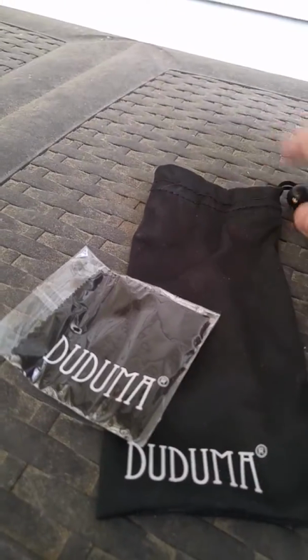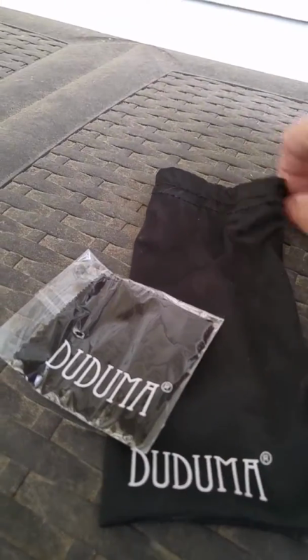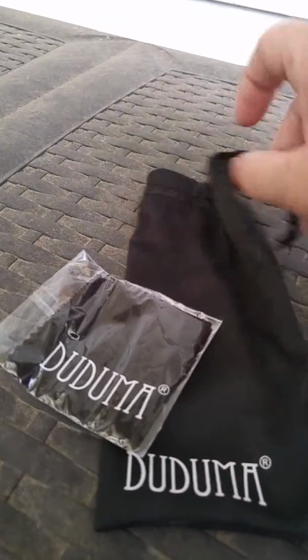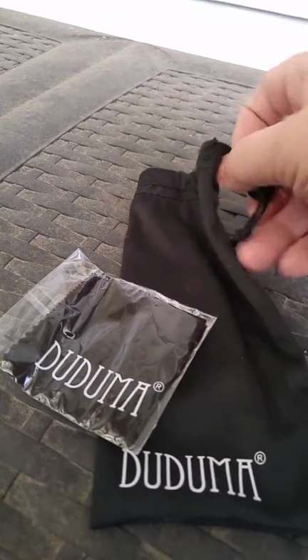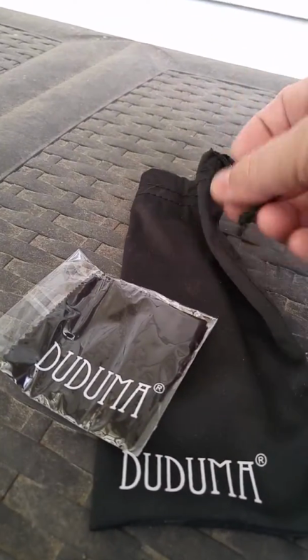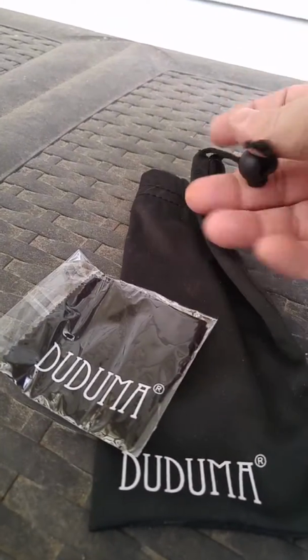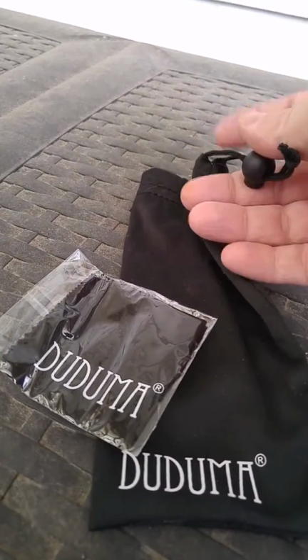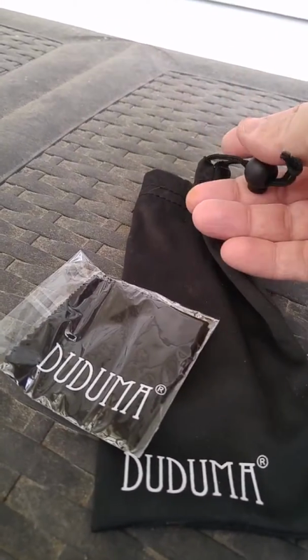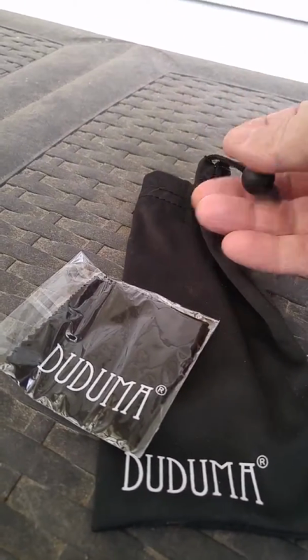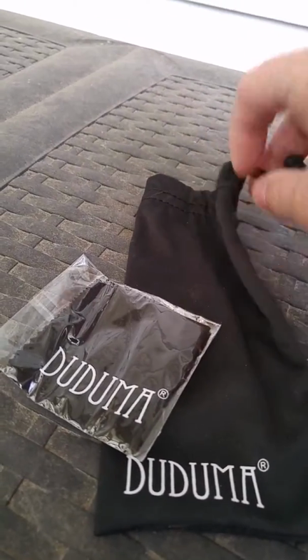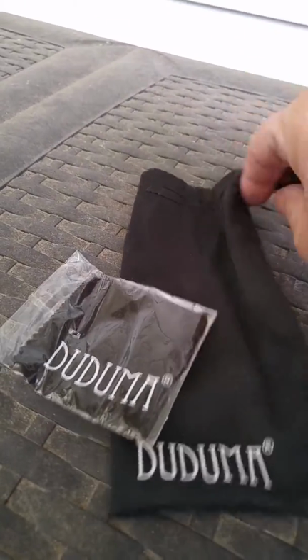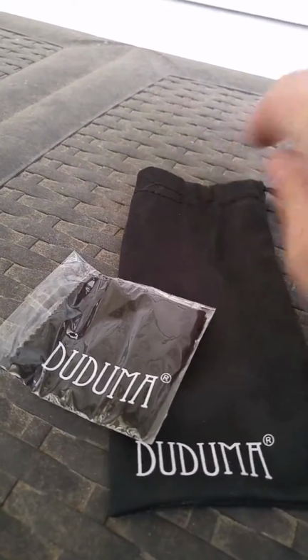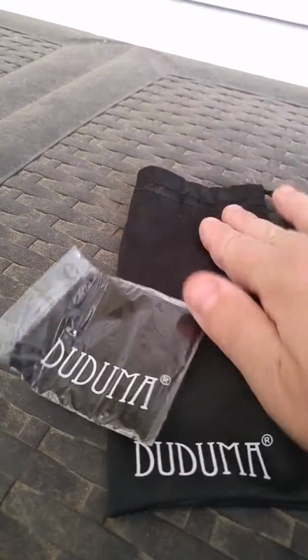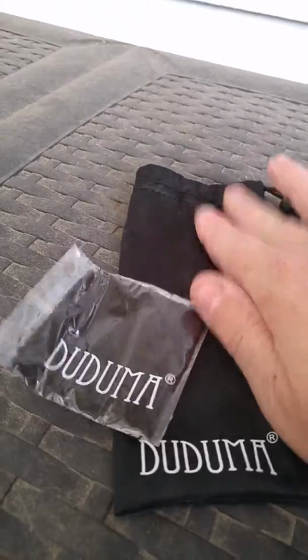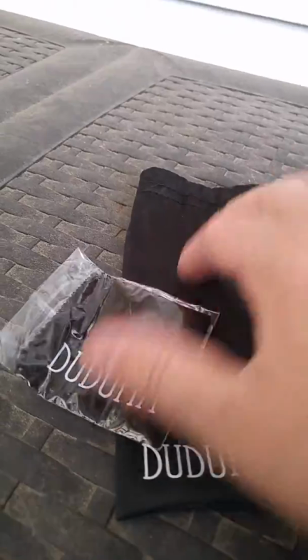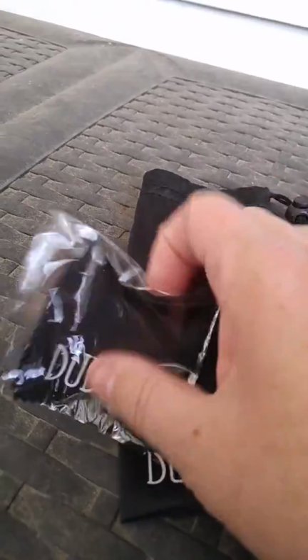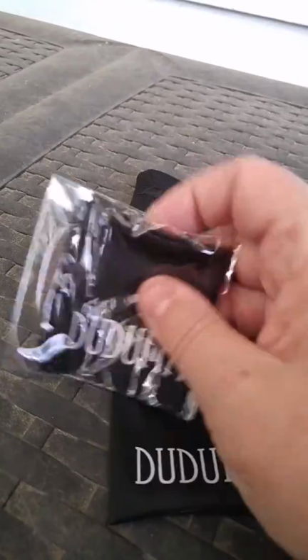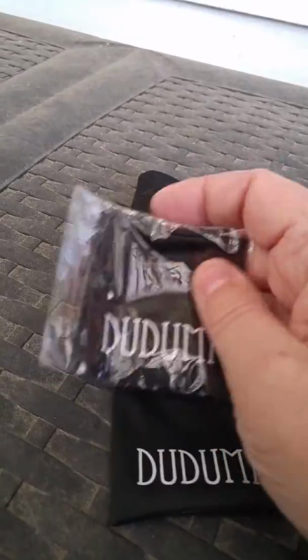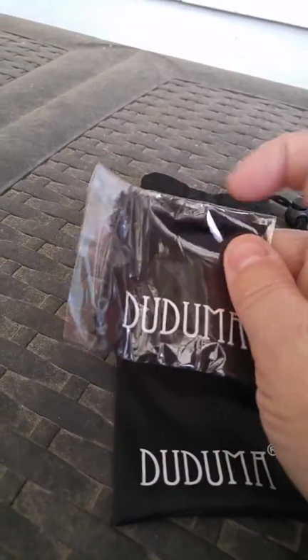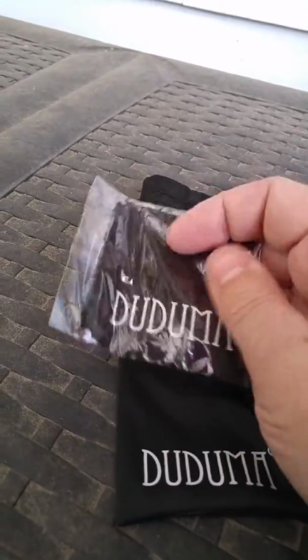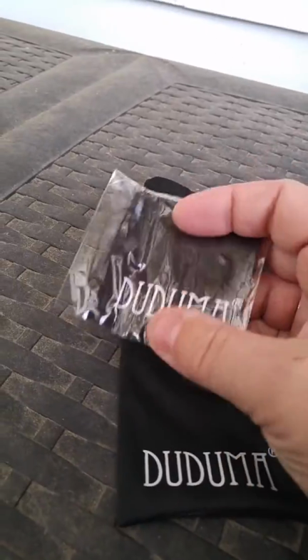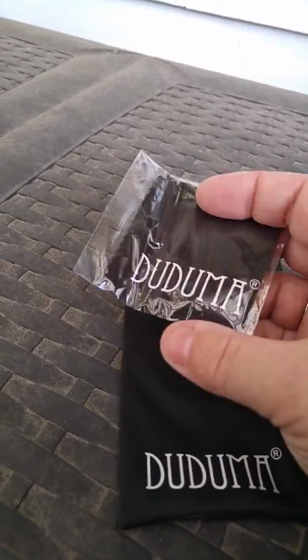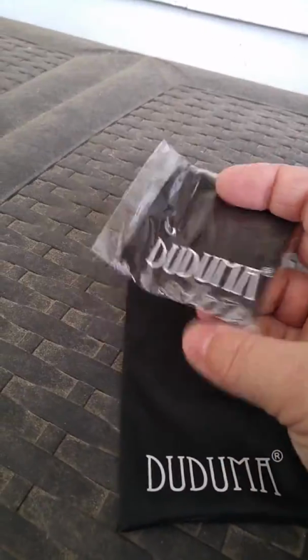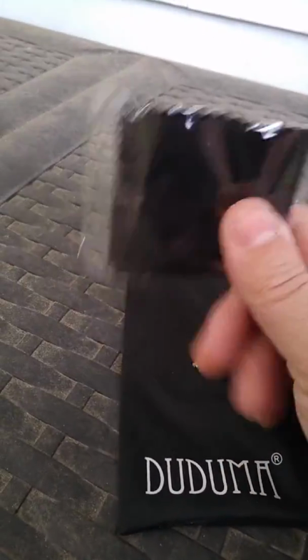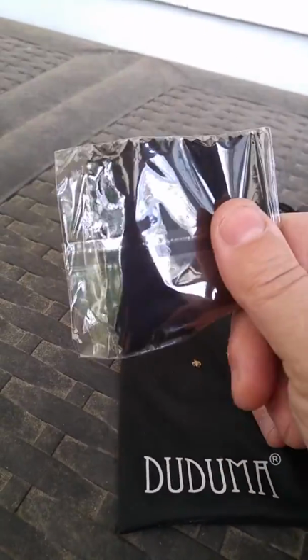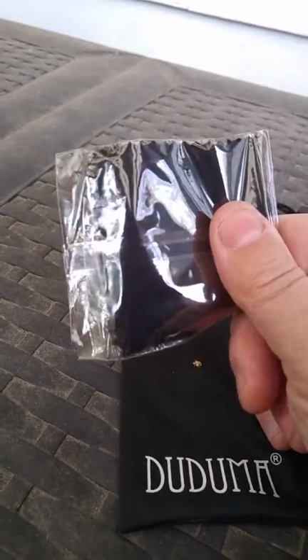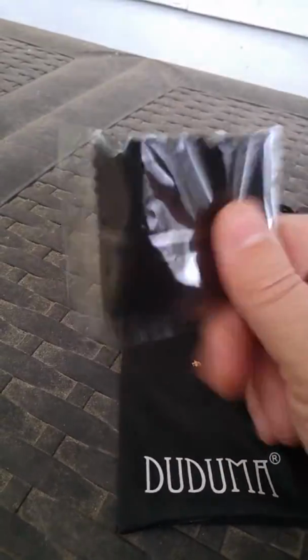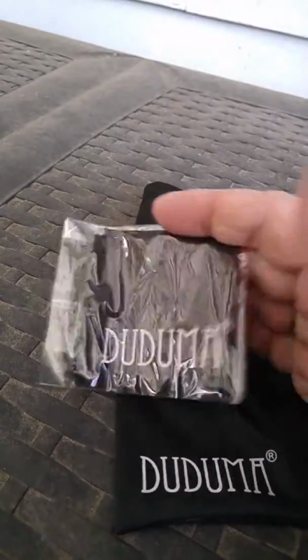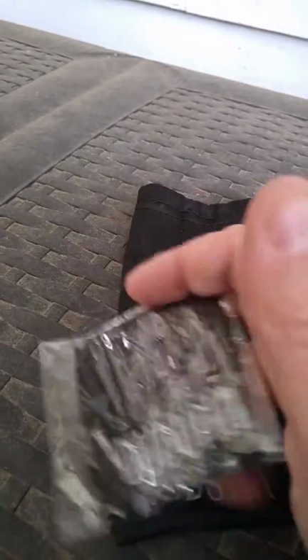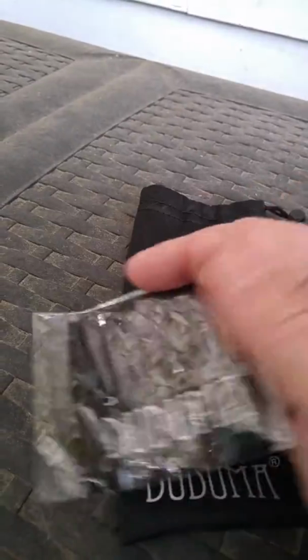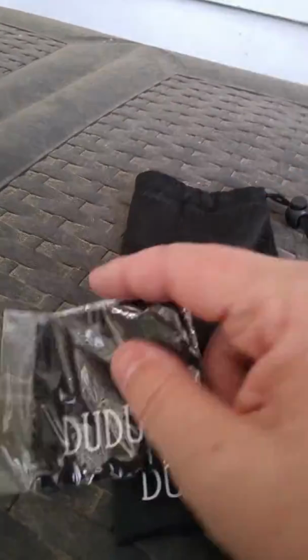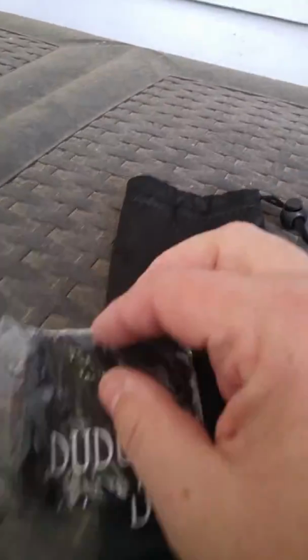It has a toggle to tighten up the top so you don't lose them. It also comes with a cloth for keeping them clean.